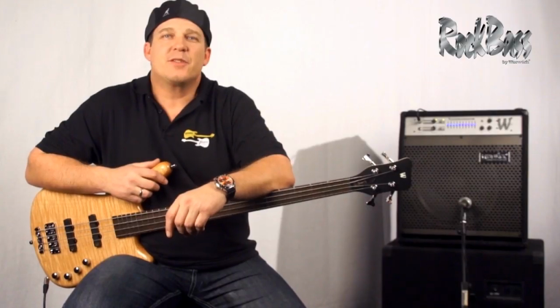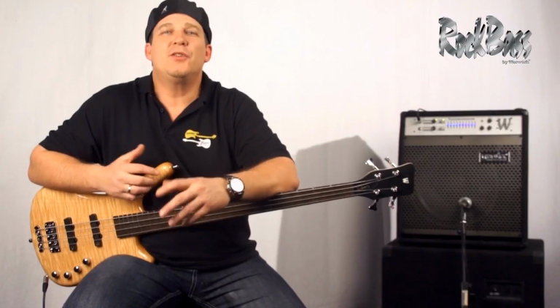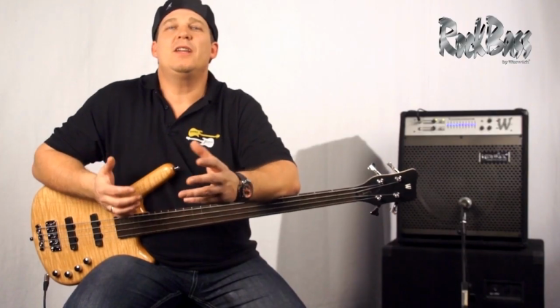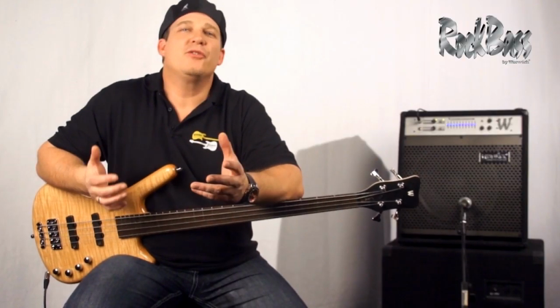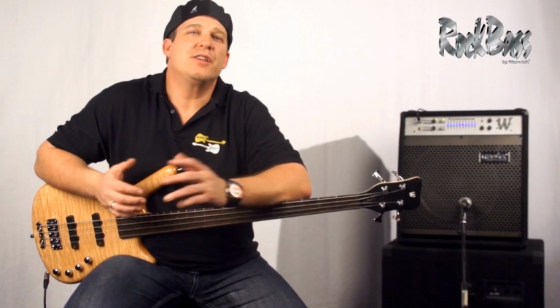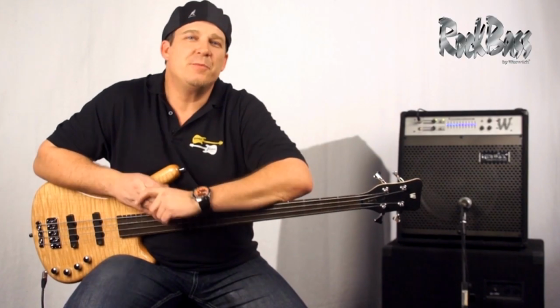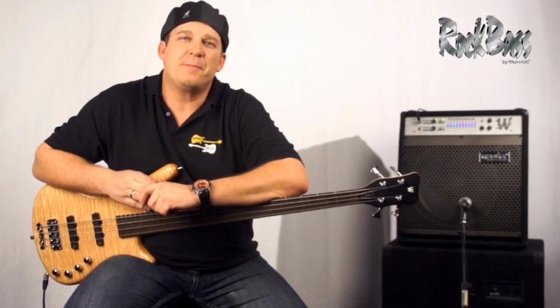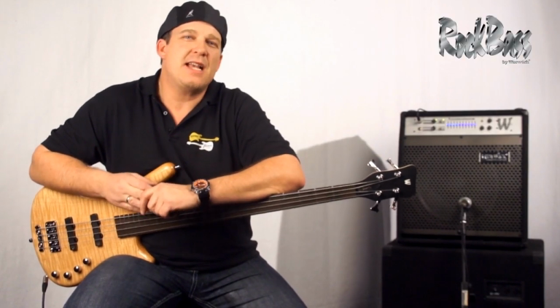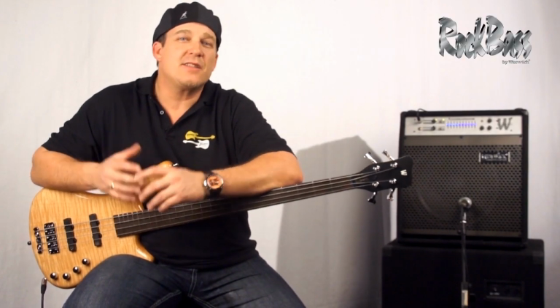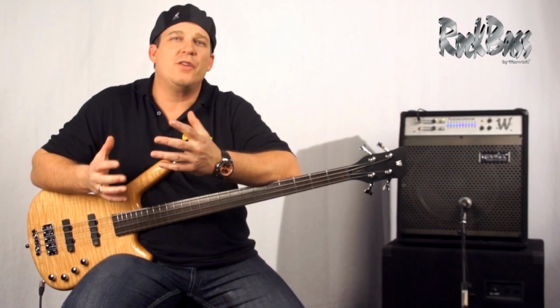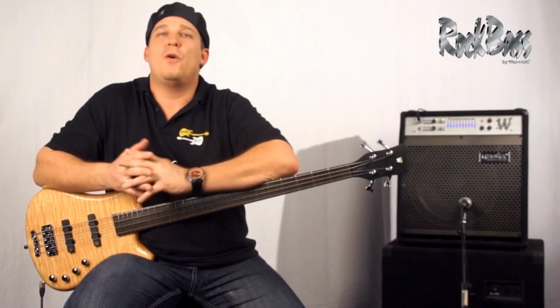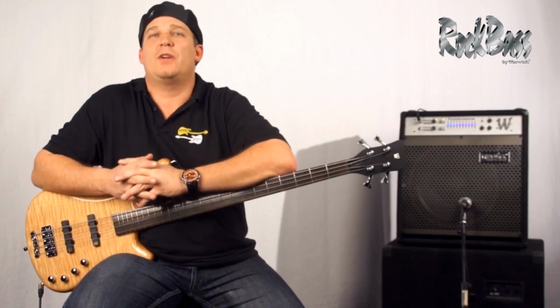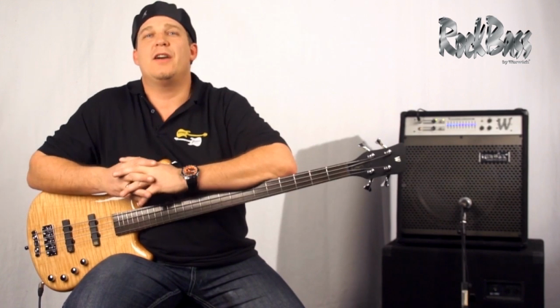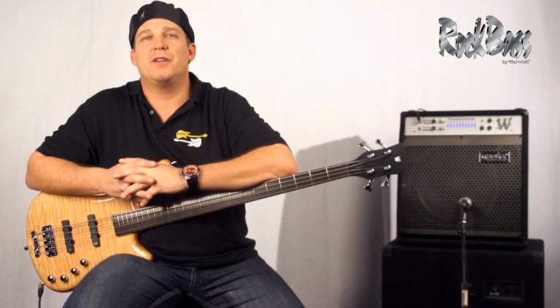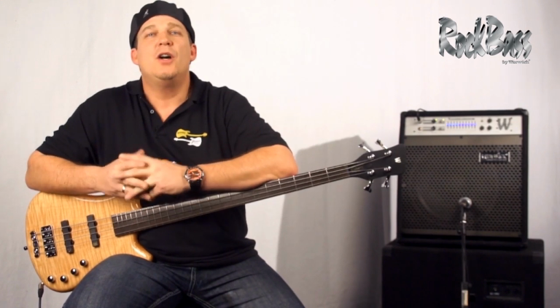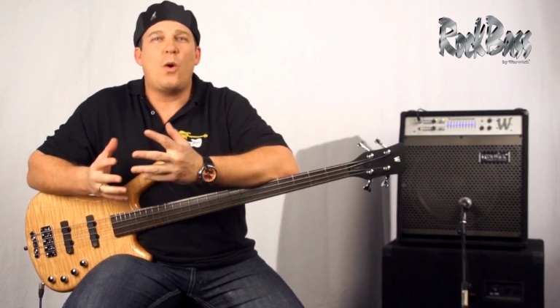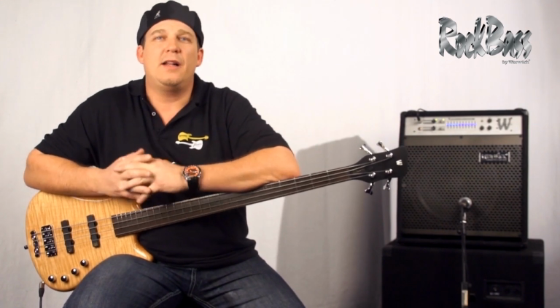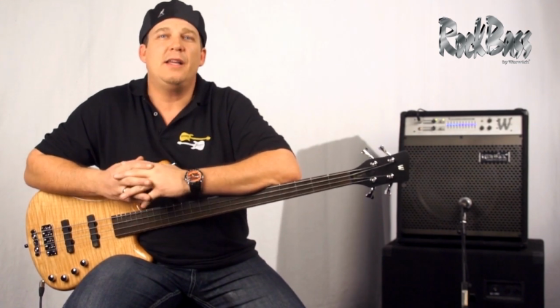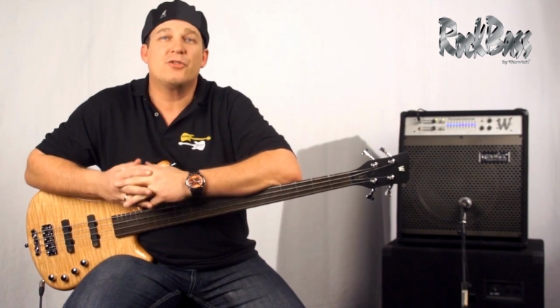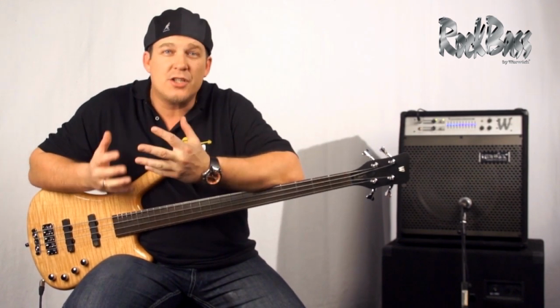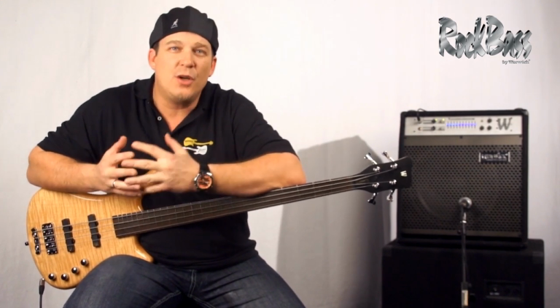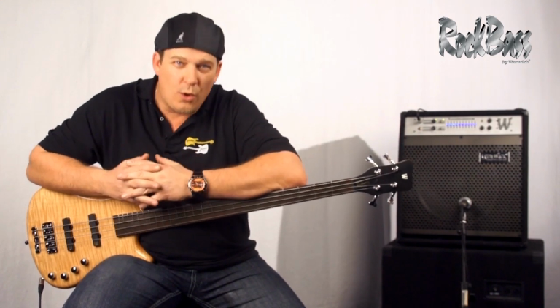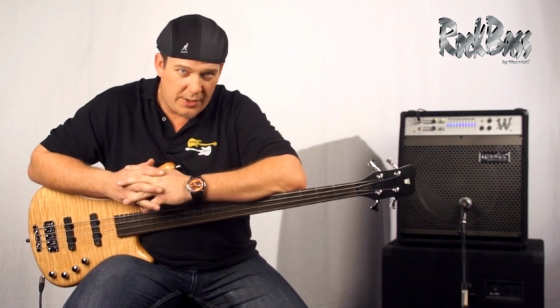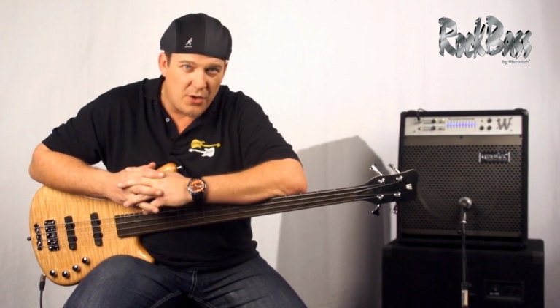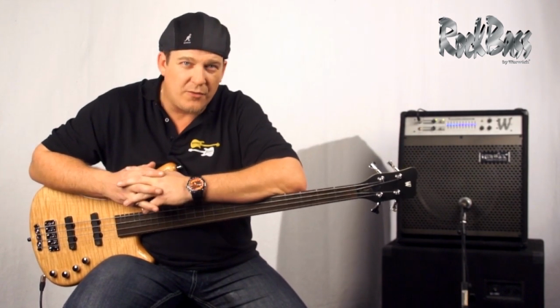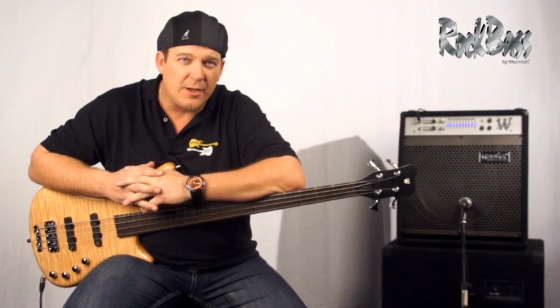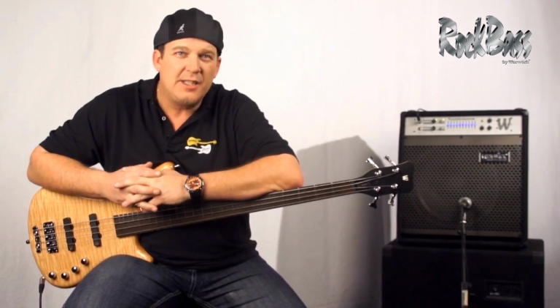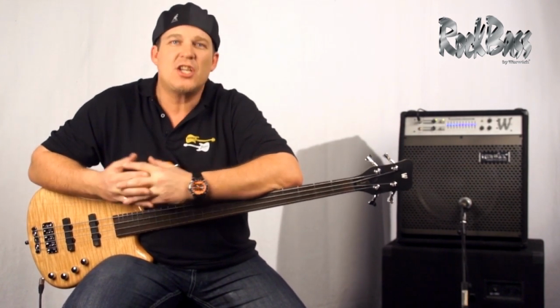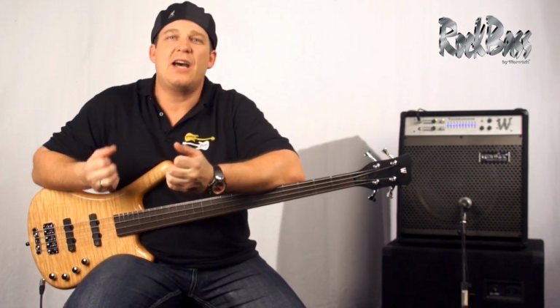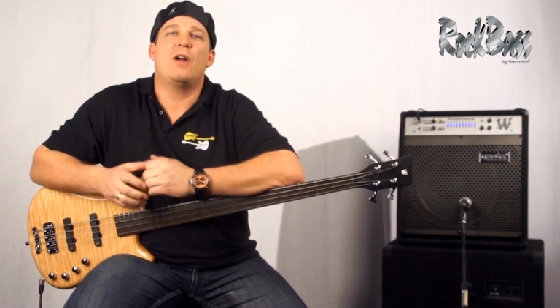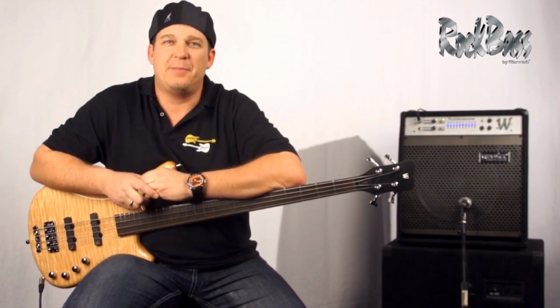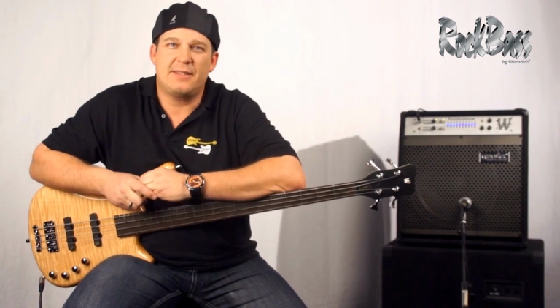So if you're looking for an instrument that possesses all the tonal character, quality, and tradition that Warwick is known for, check out a Rock Bass.